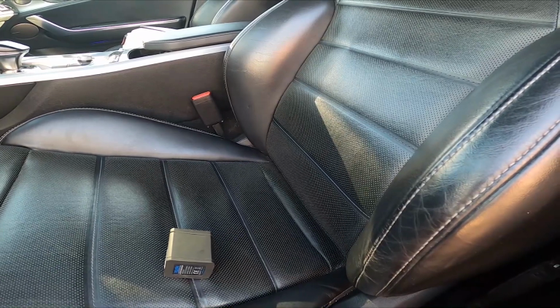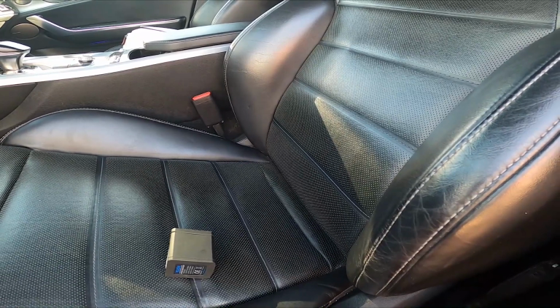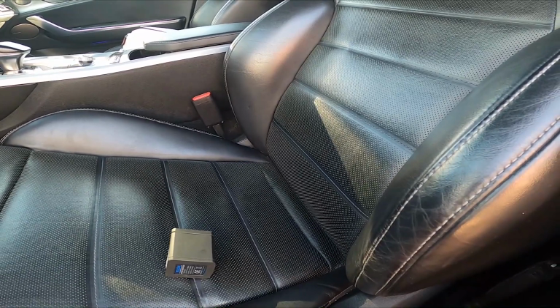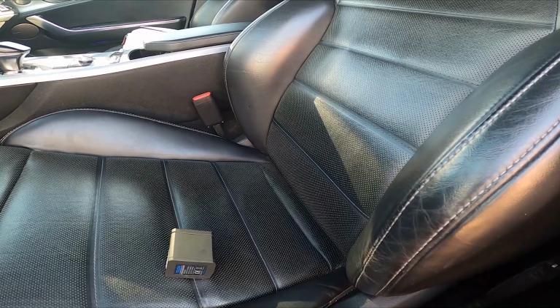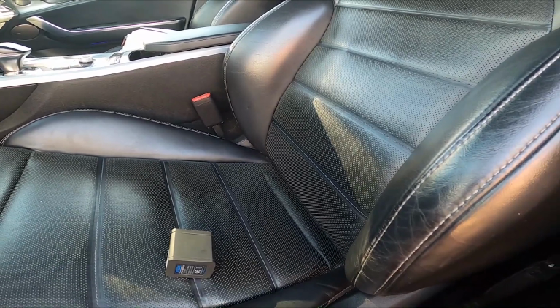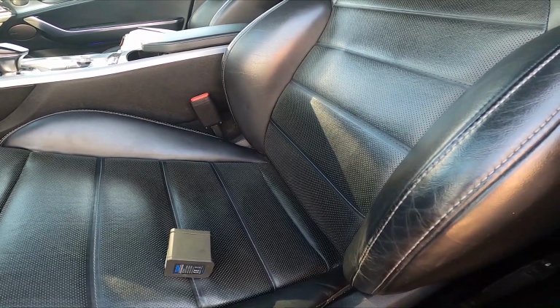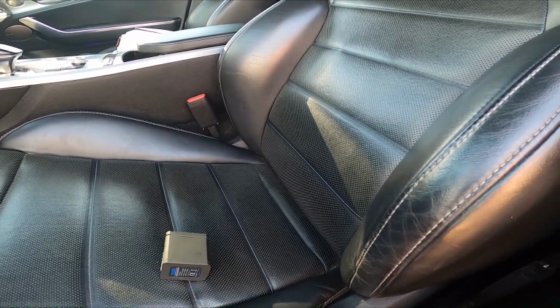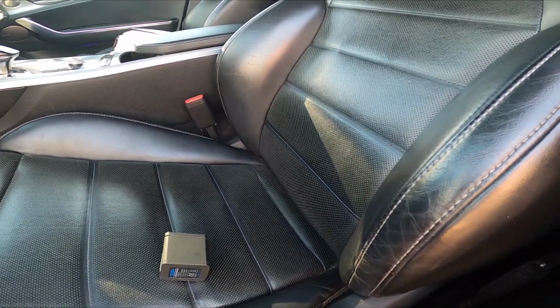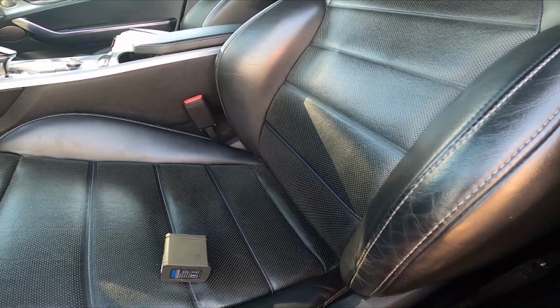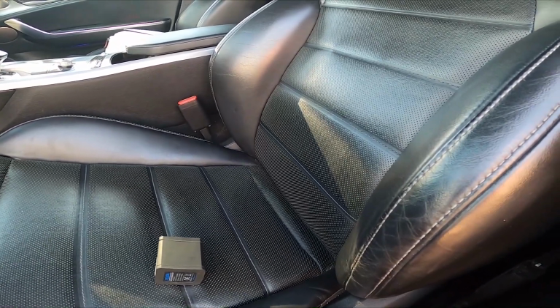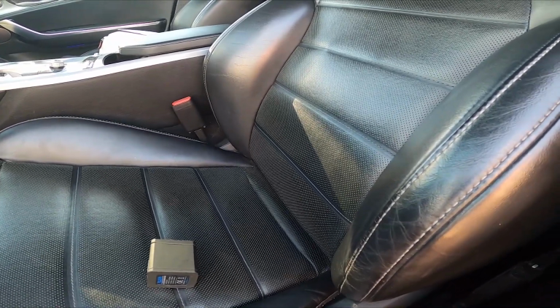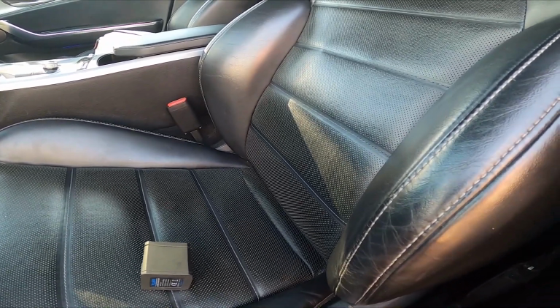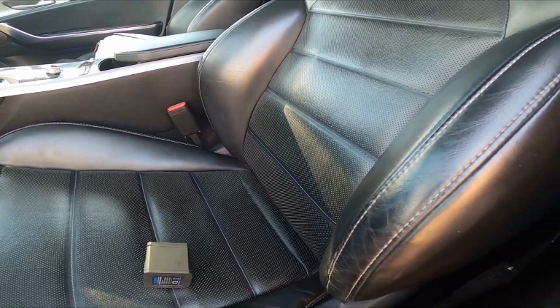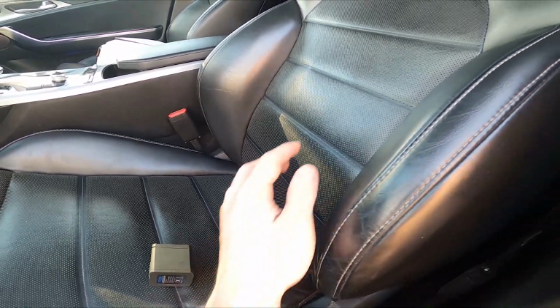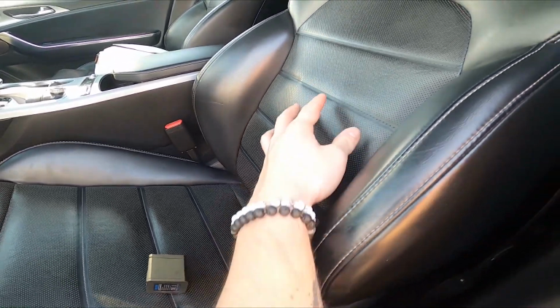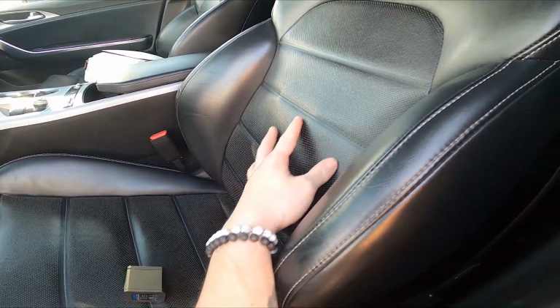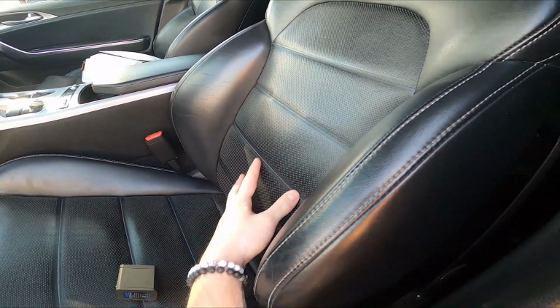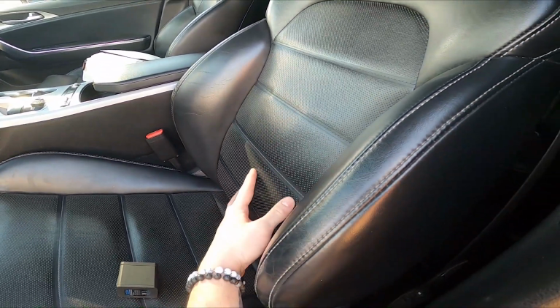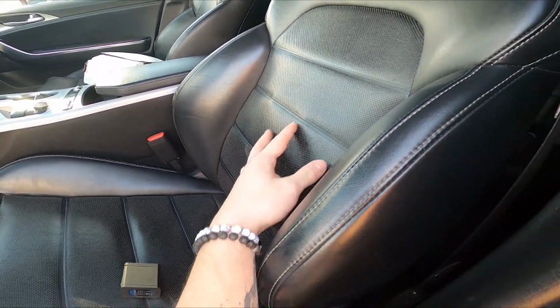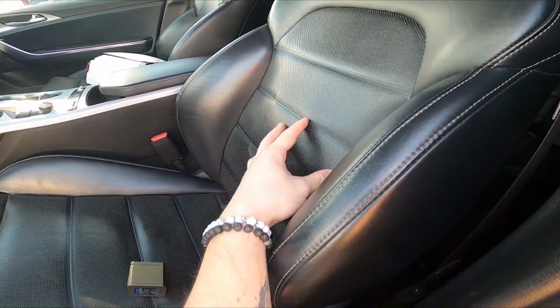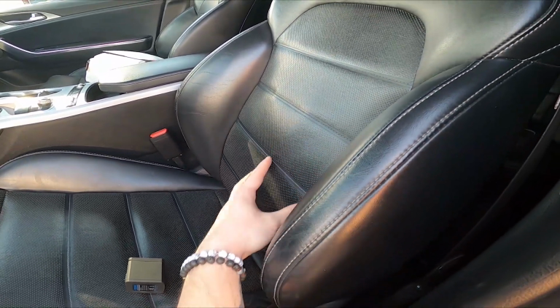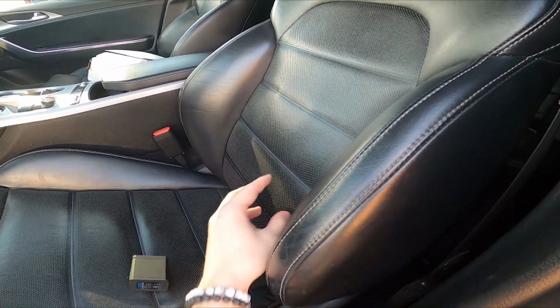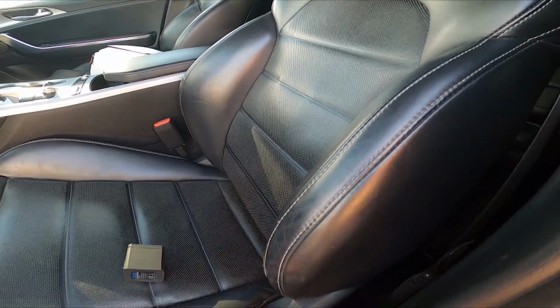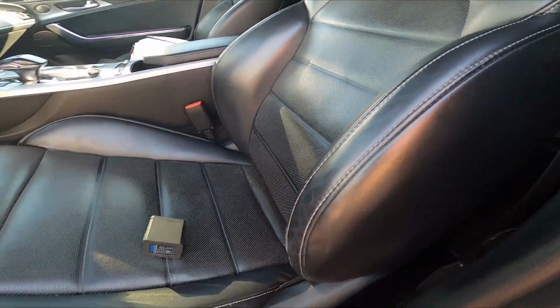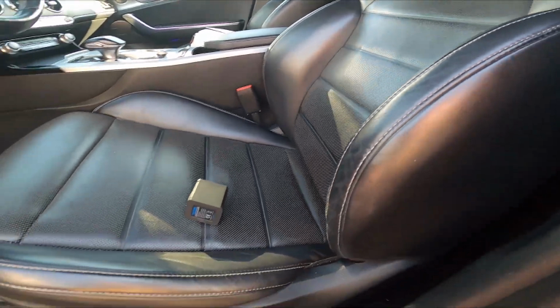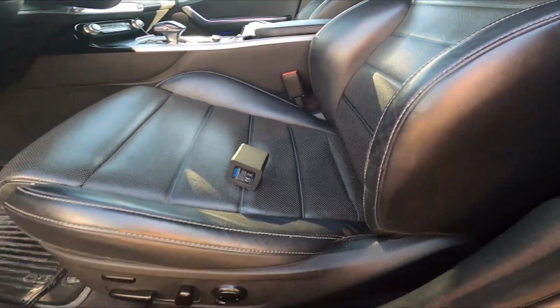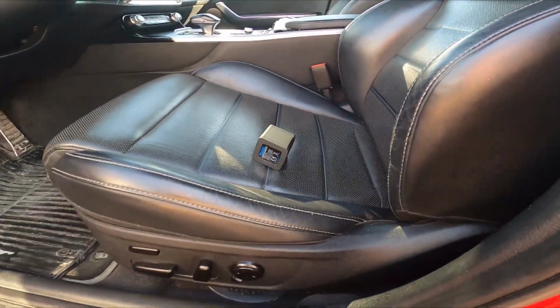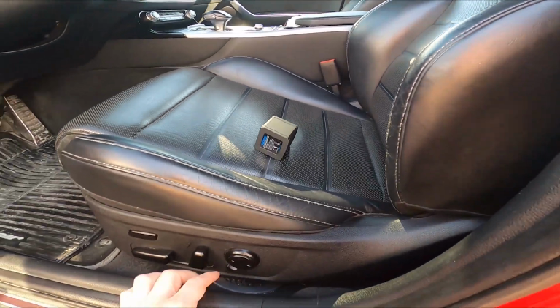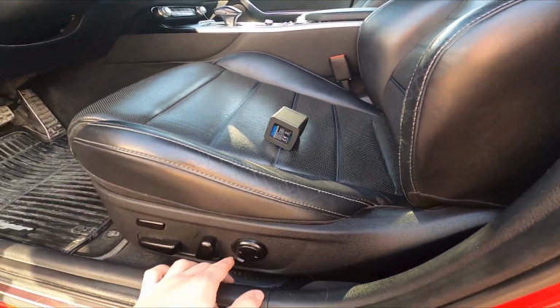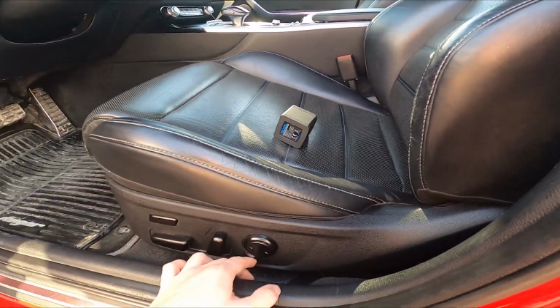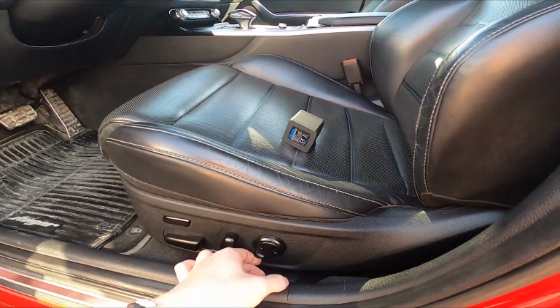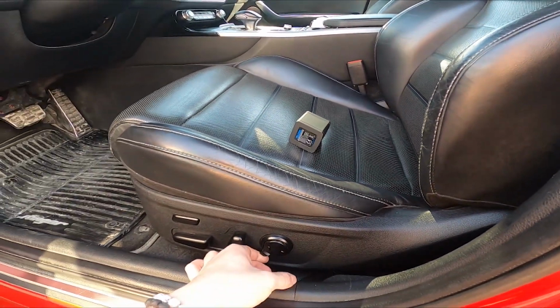I'm not sure if you are able to see it, but this part is moving — and that's basically it.